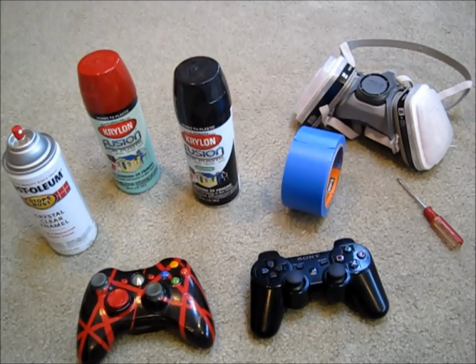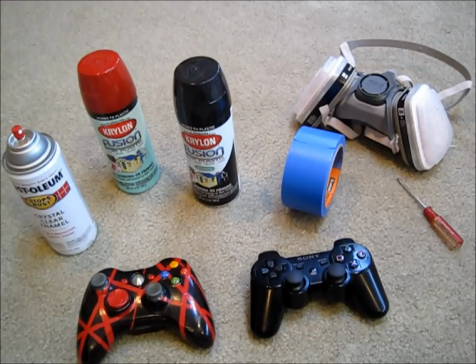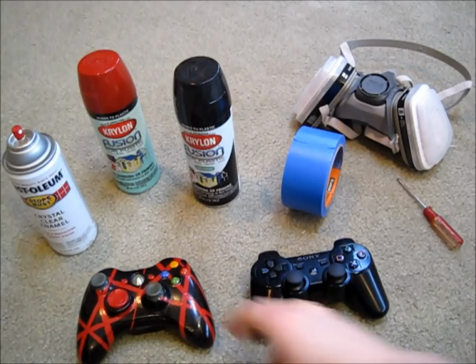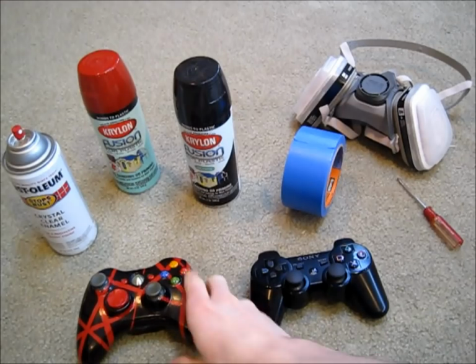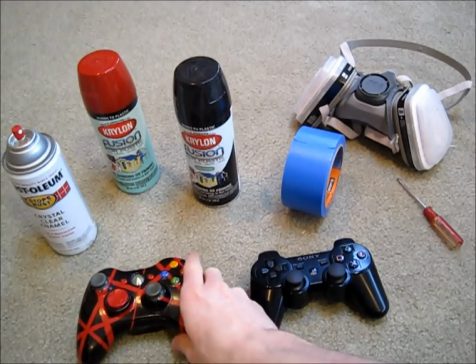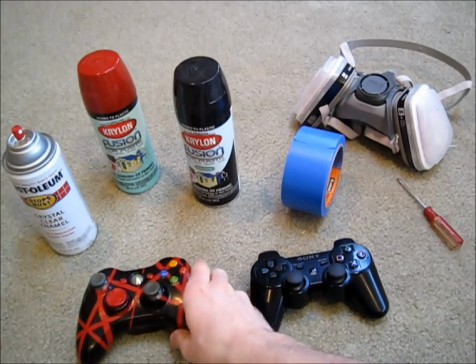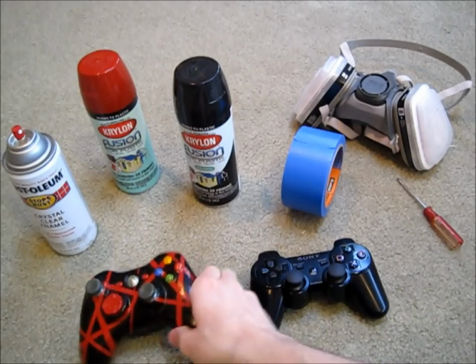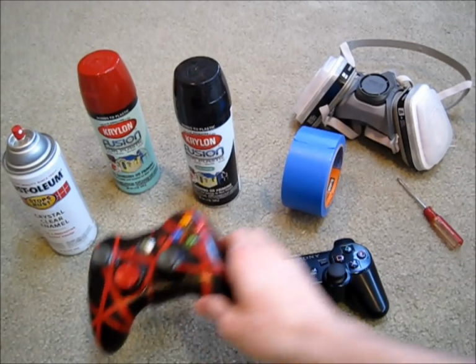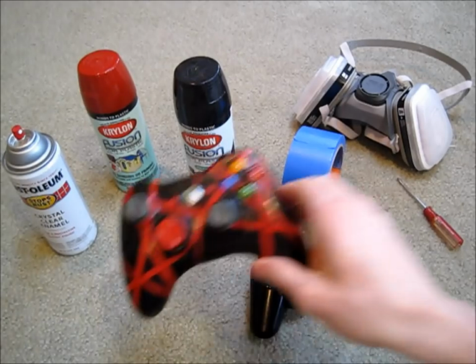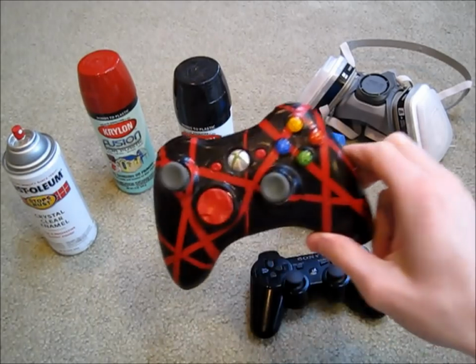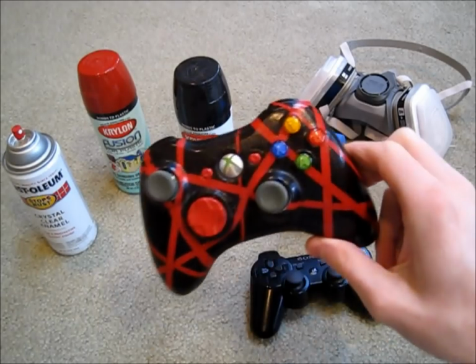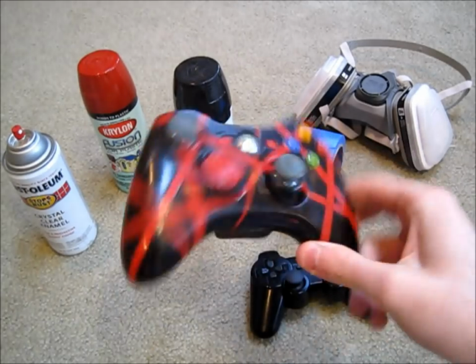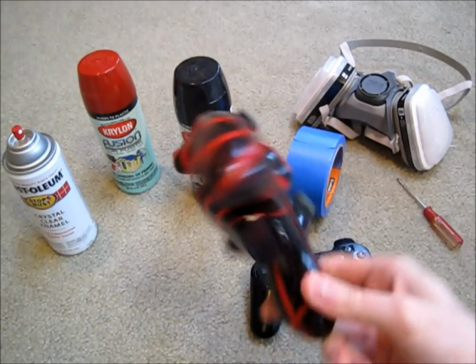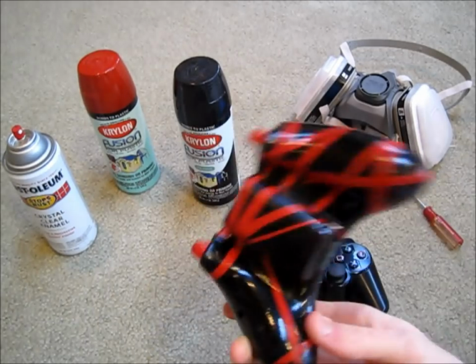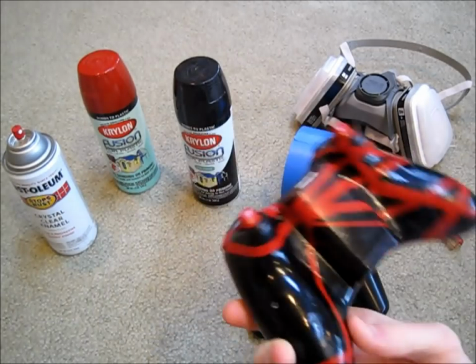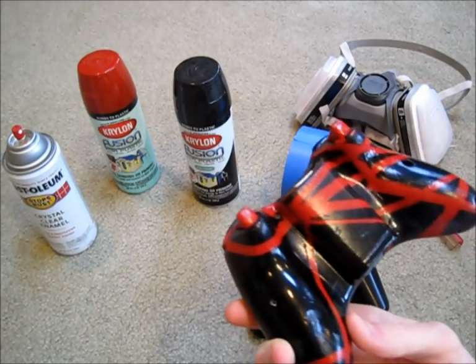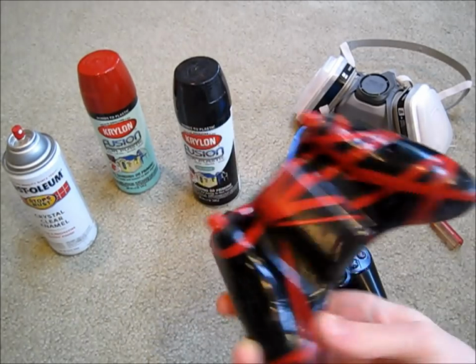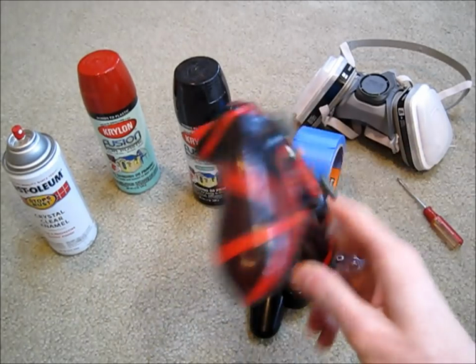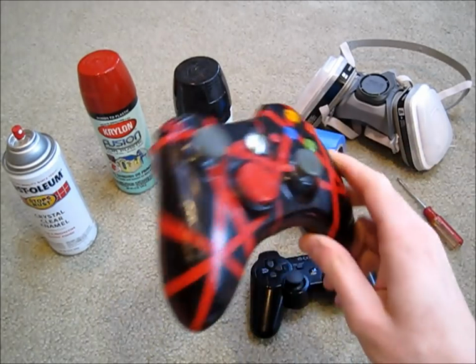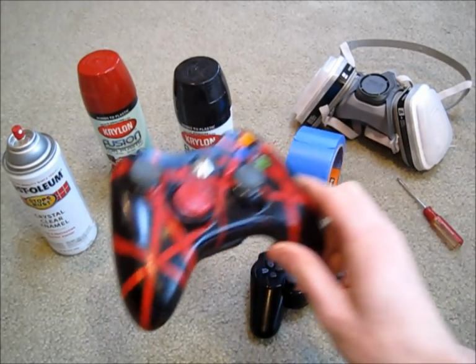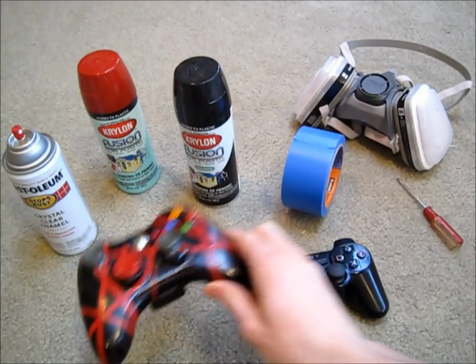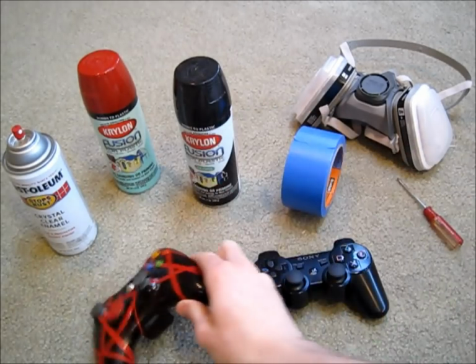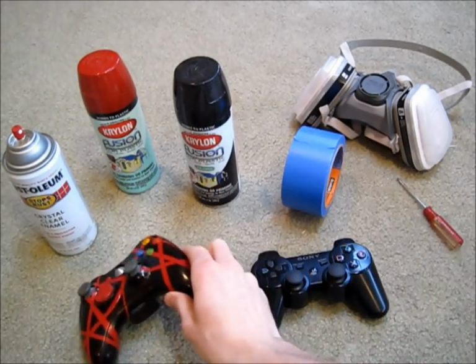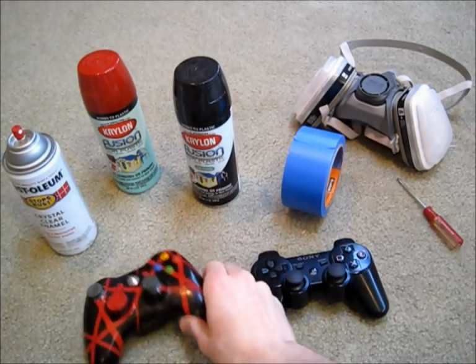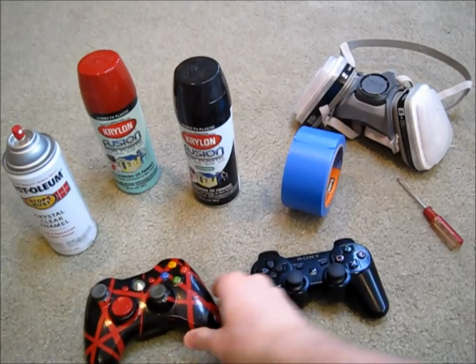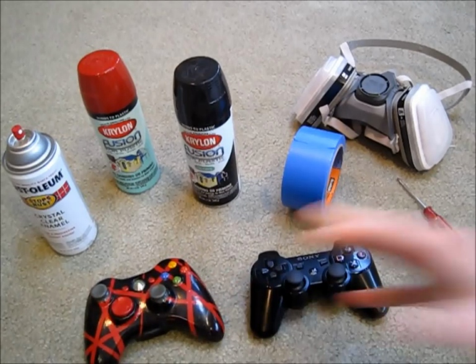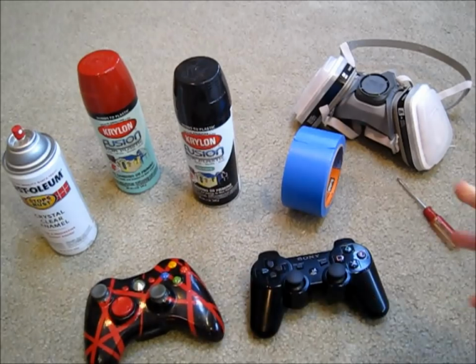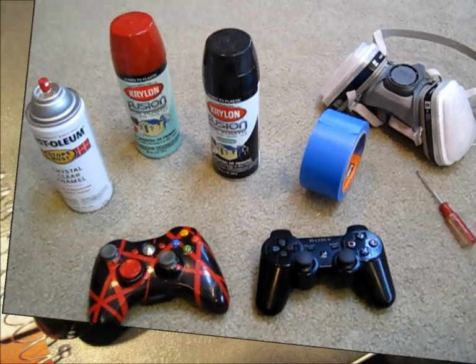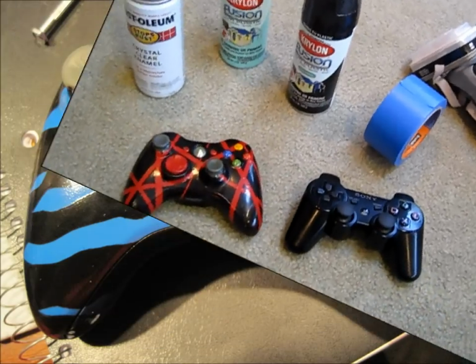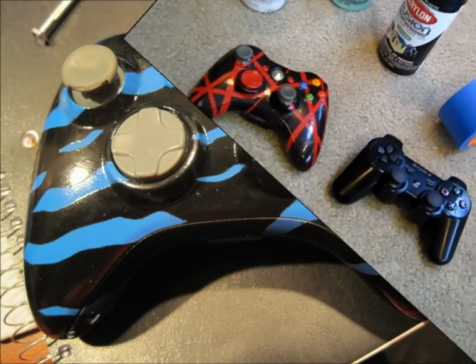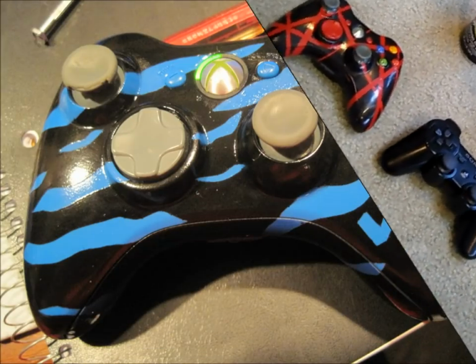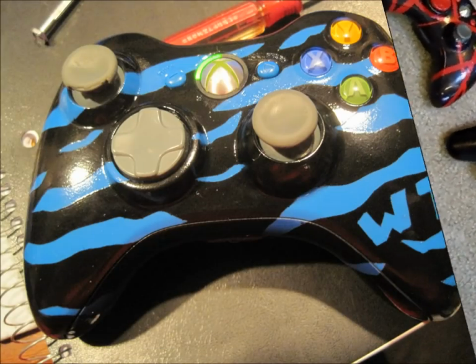Here are some controllers I've already painted, such as this Xbox 360 one, and here are some pictures of other controllers I've painted.